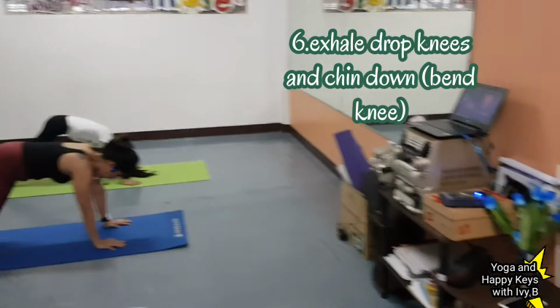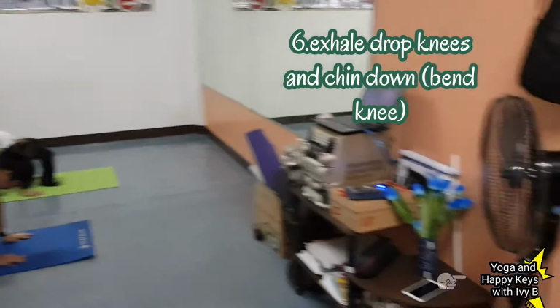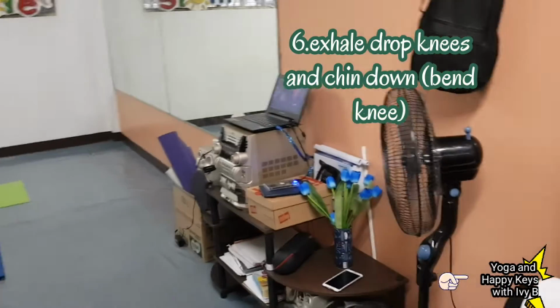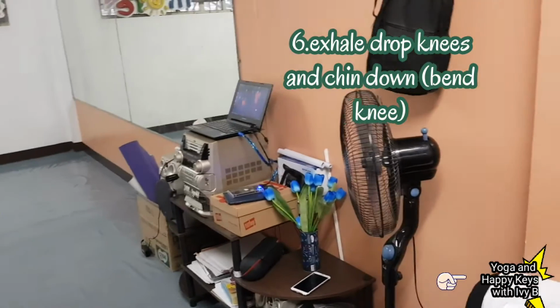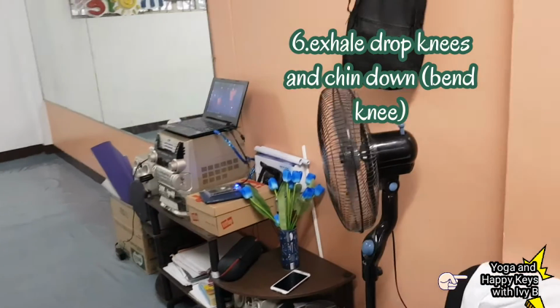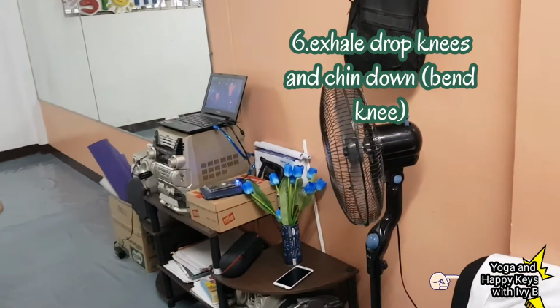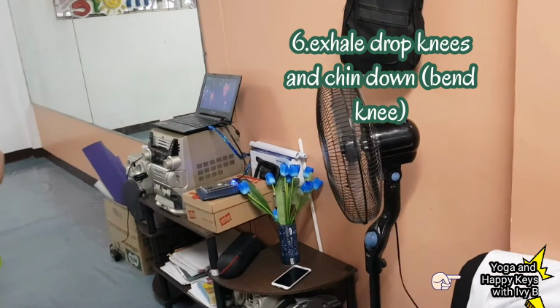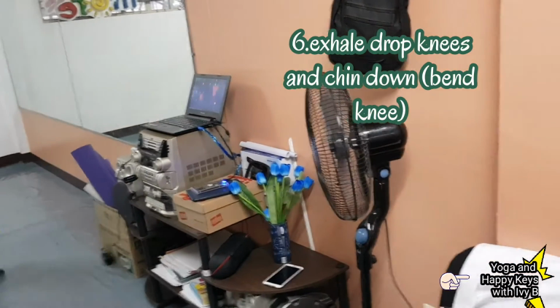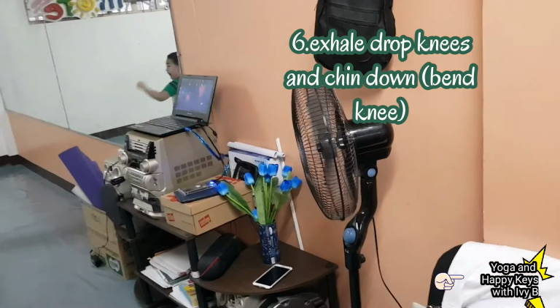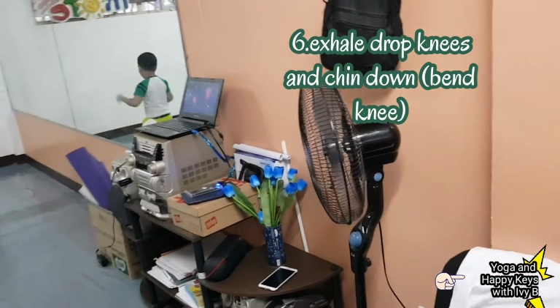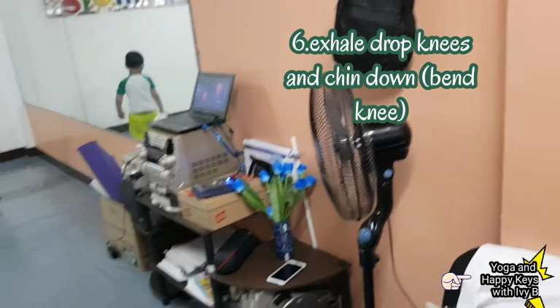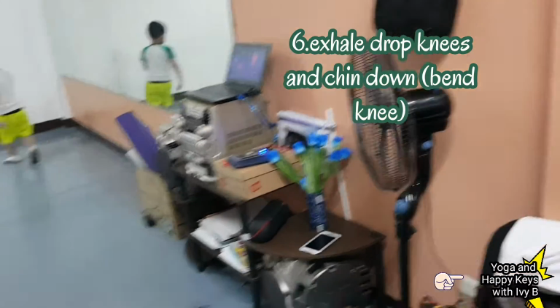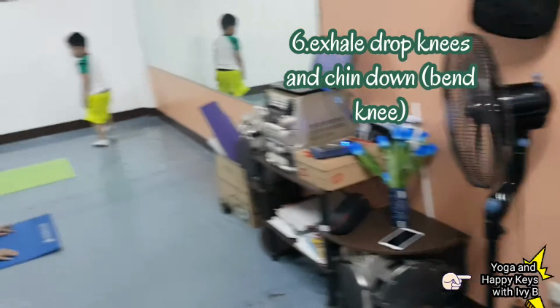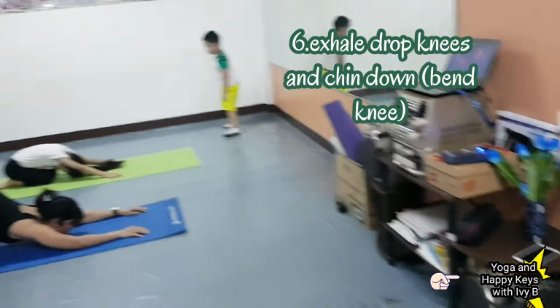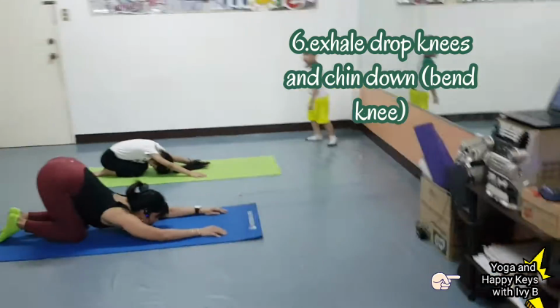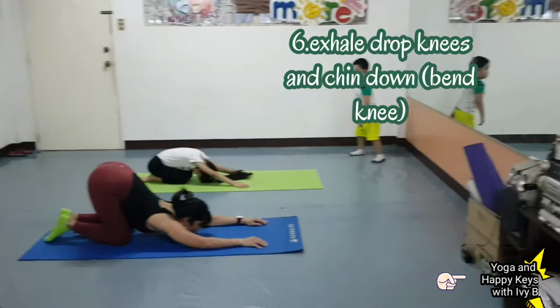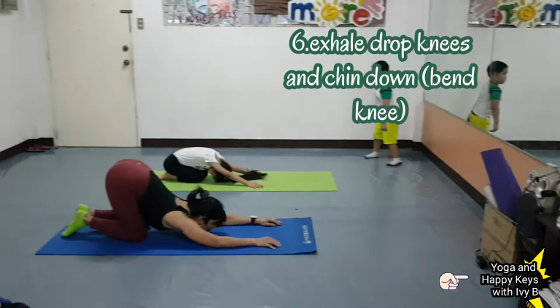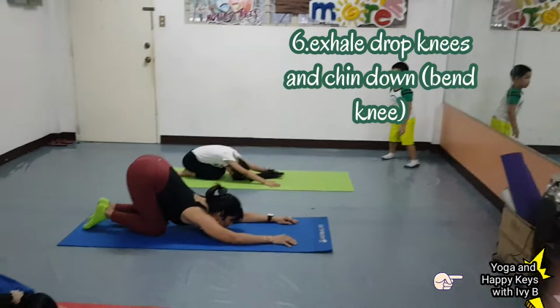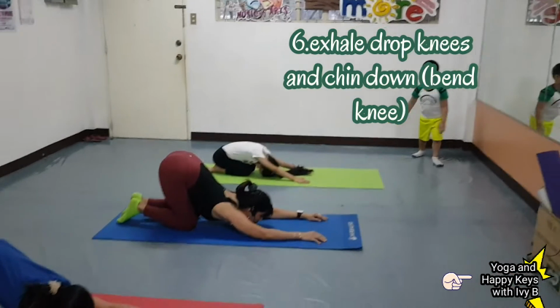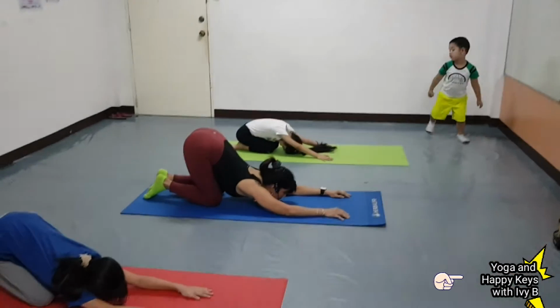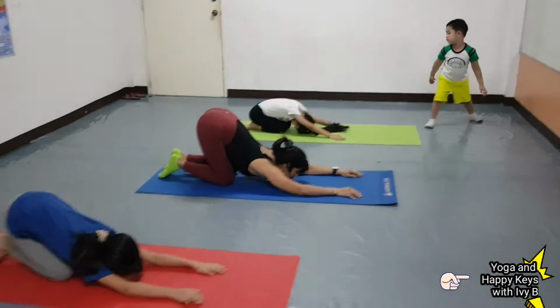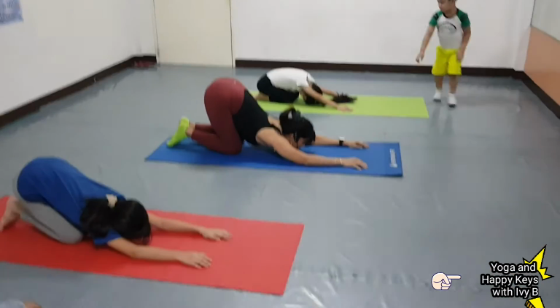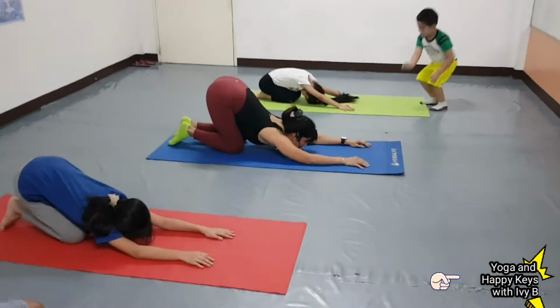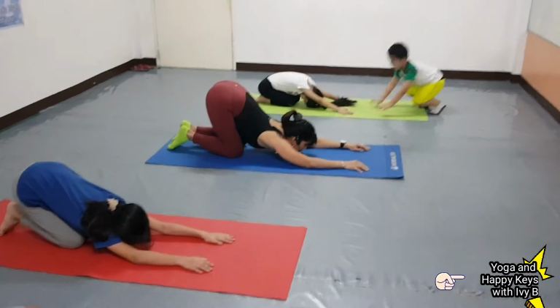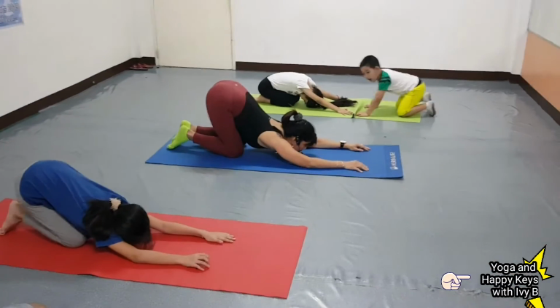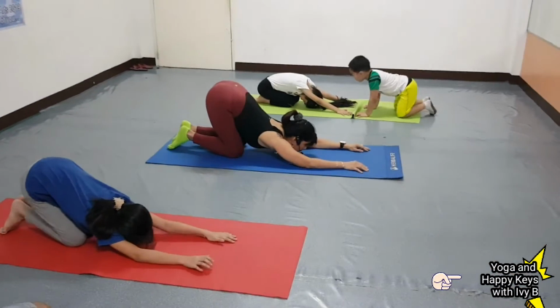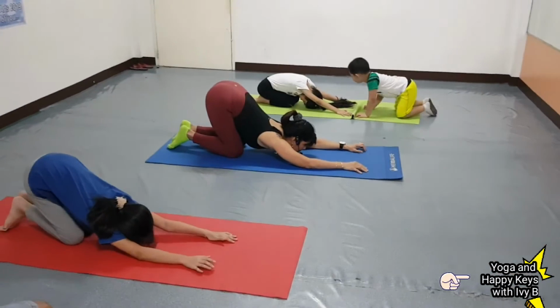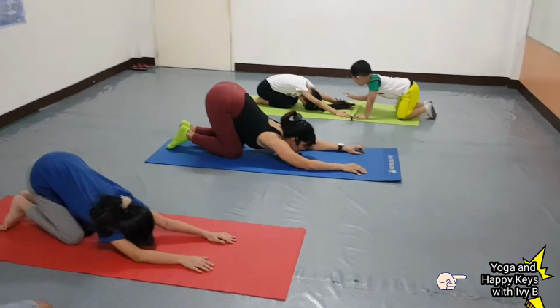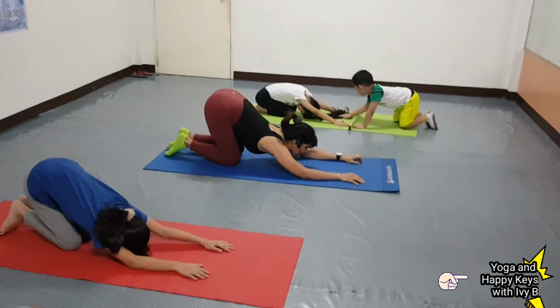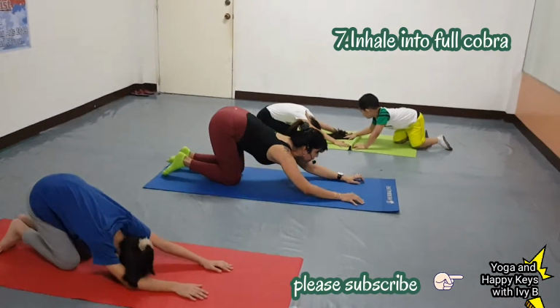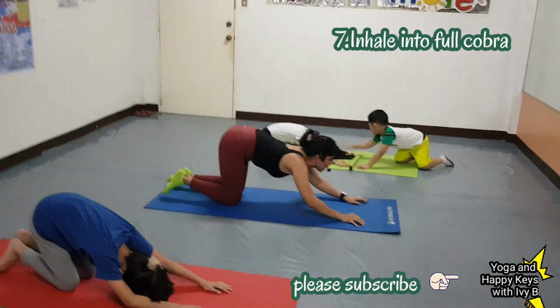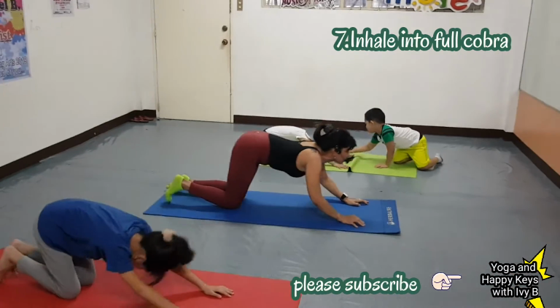Drop your knees. Okay. Number 7. Inhale.